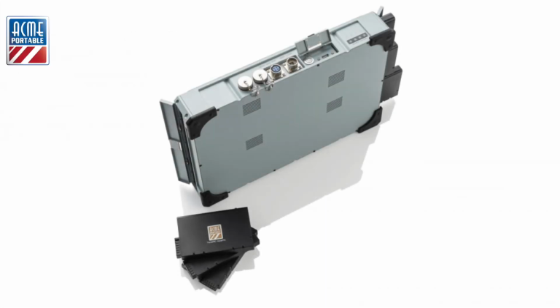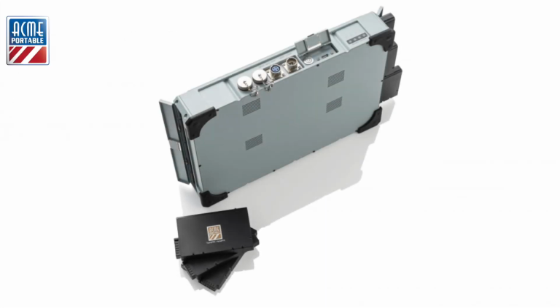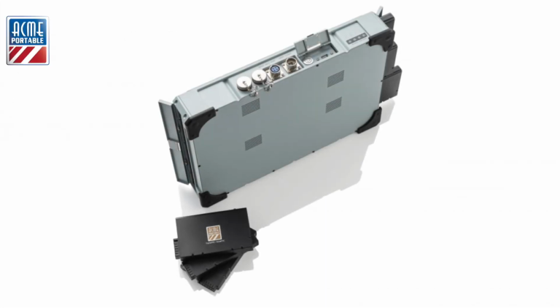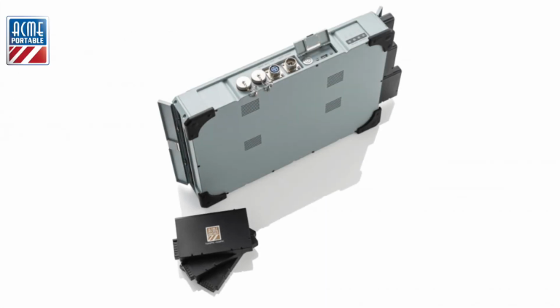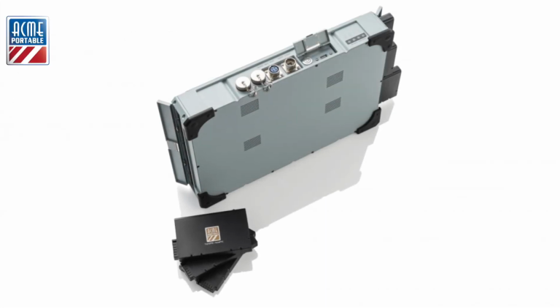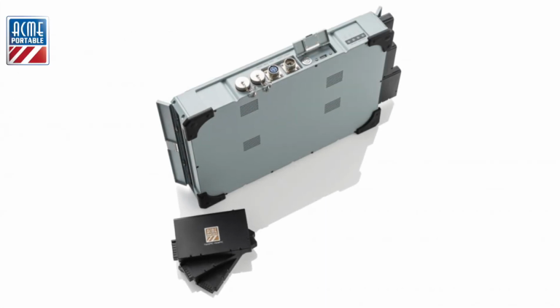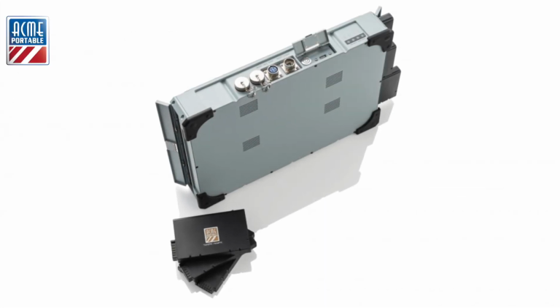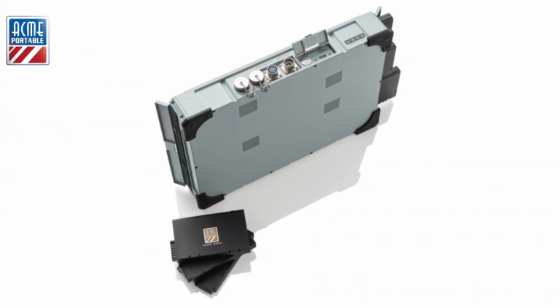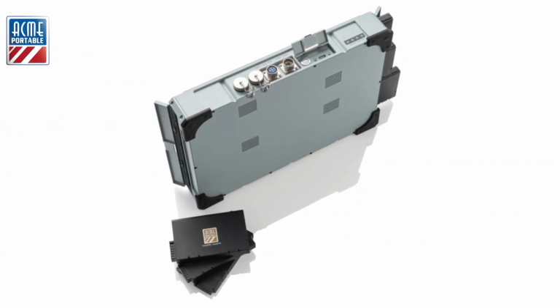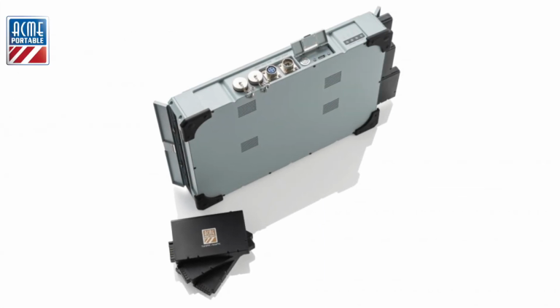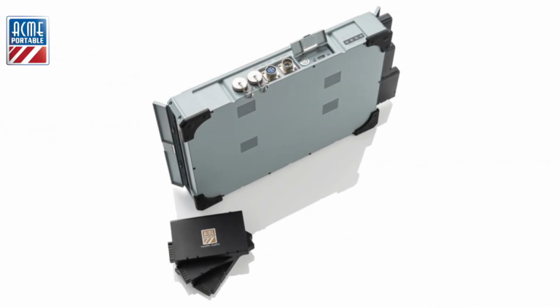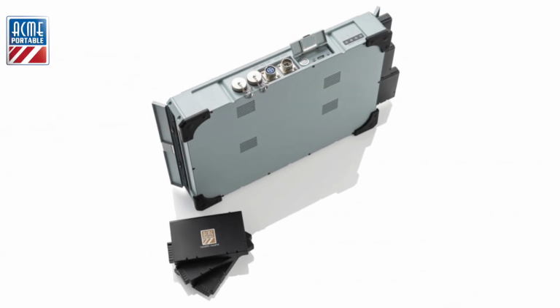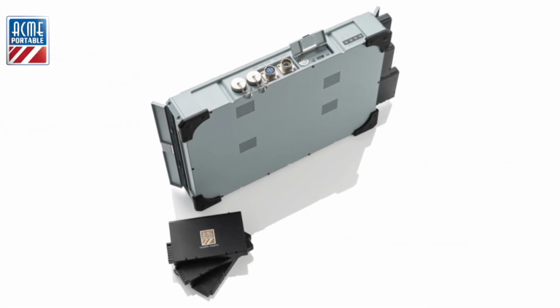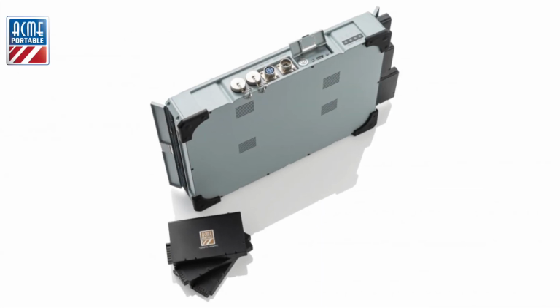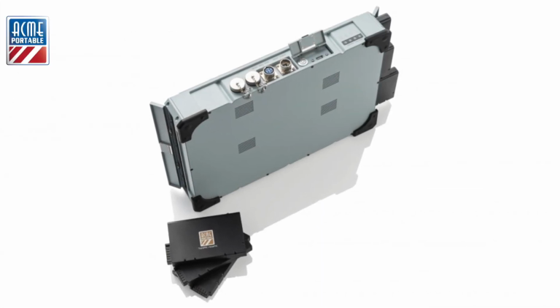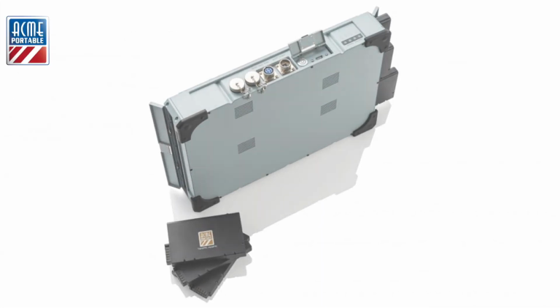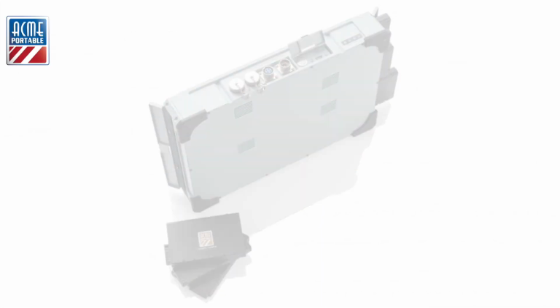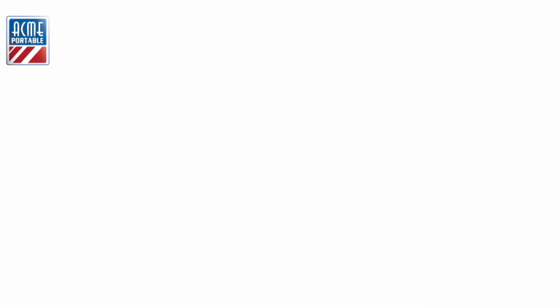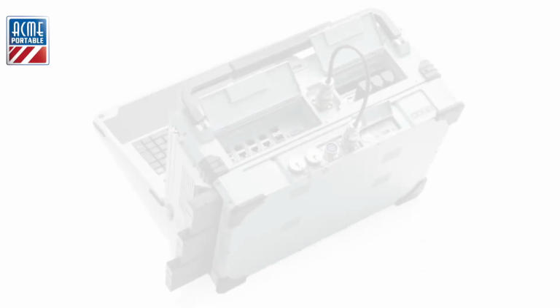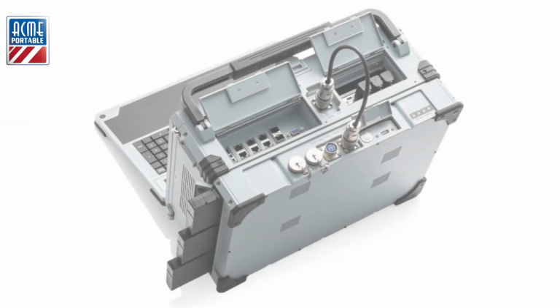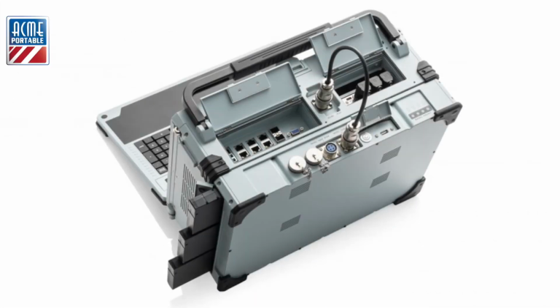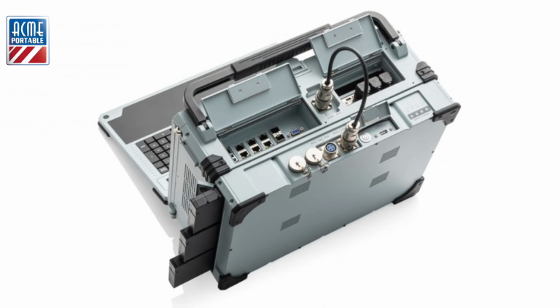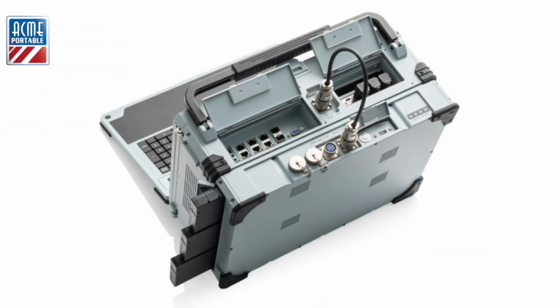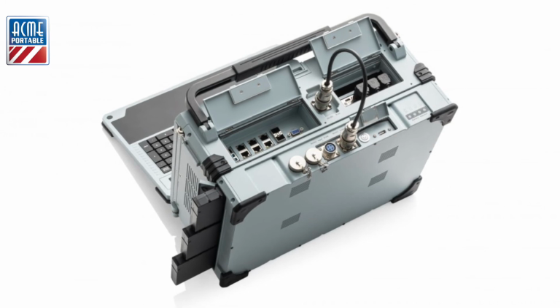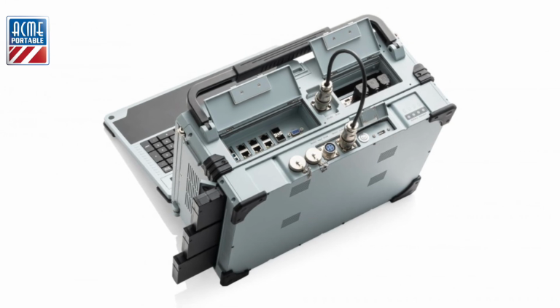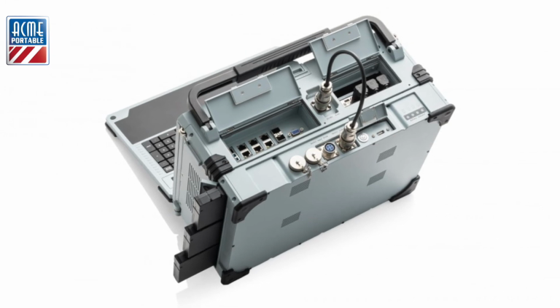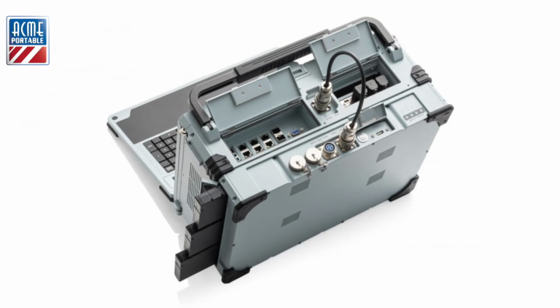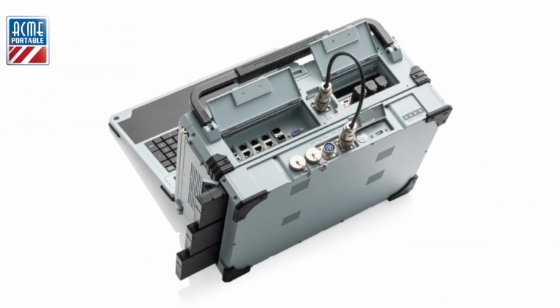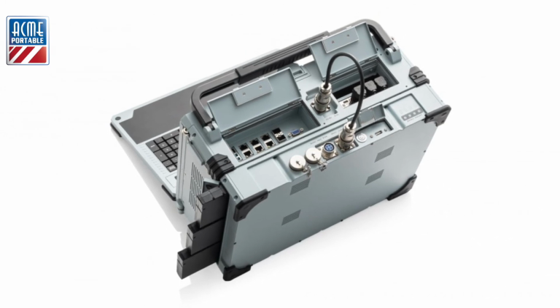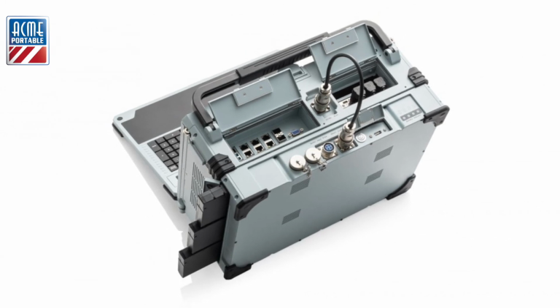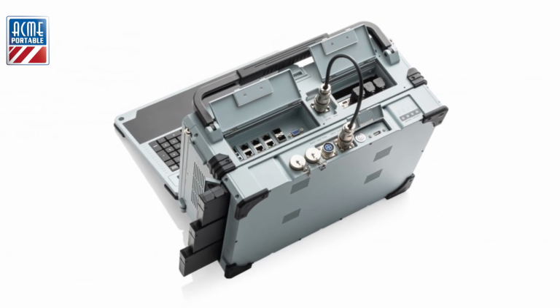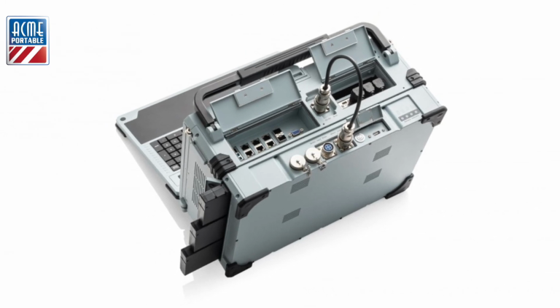This unit can also run on batteries. We will introduce and talk more about the external battery attachment in our next video.